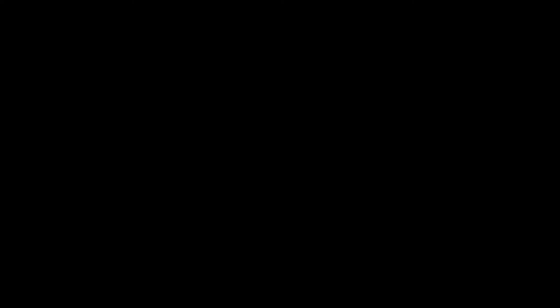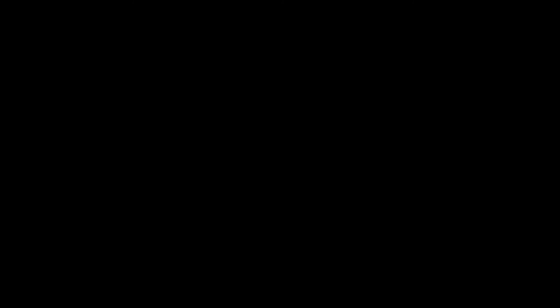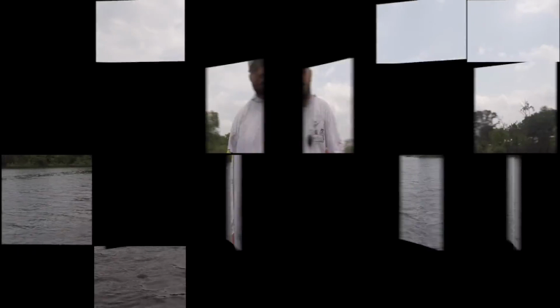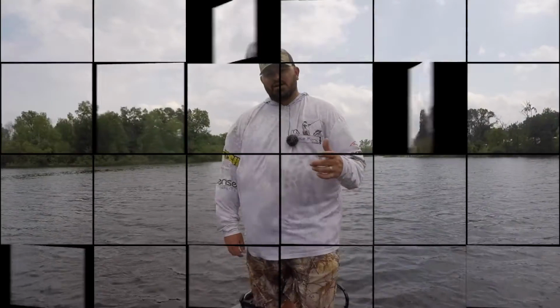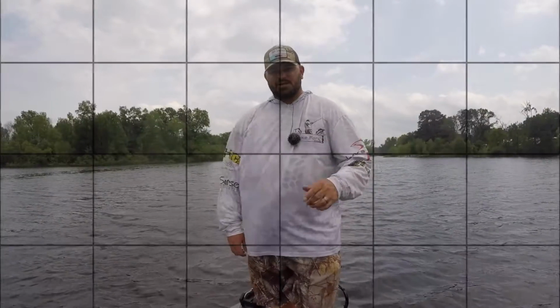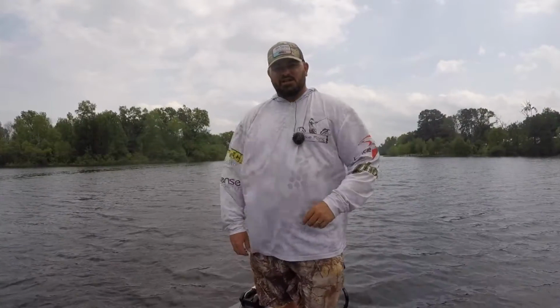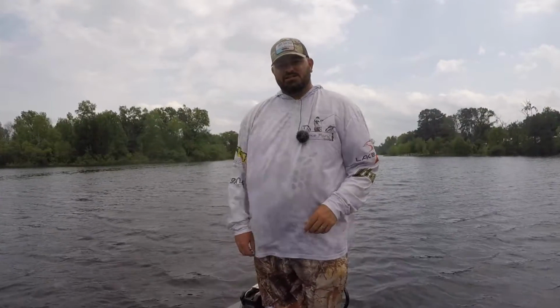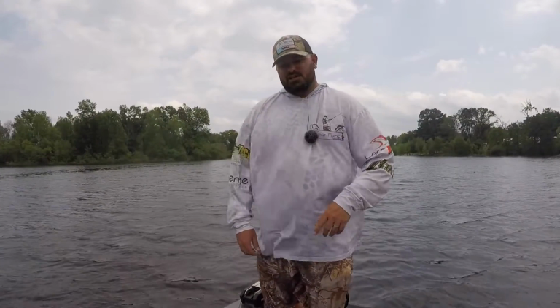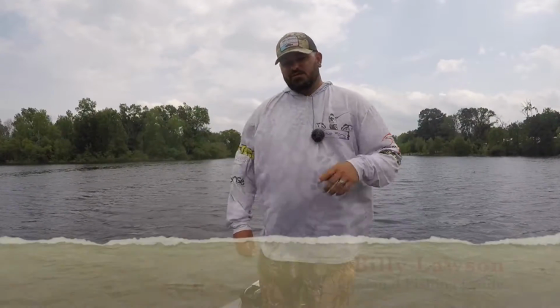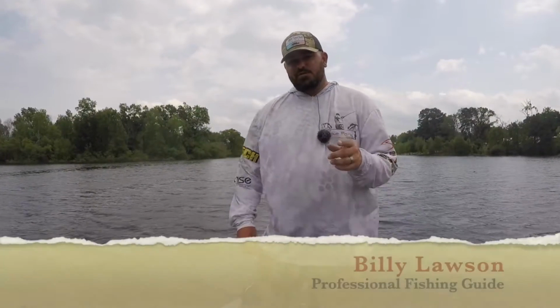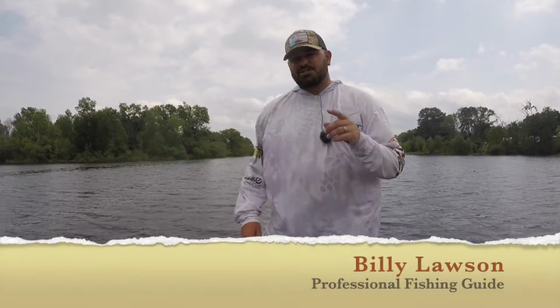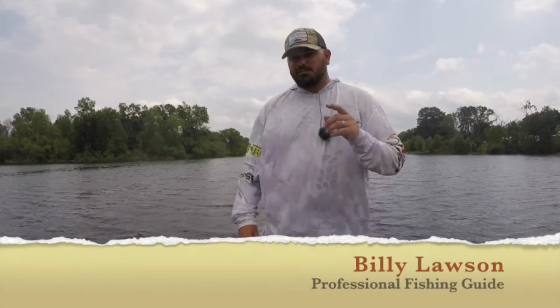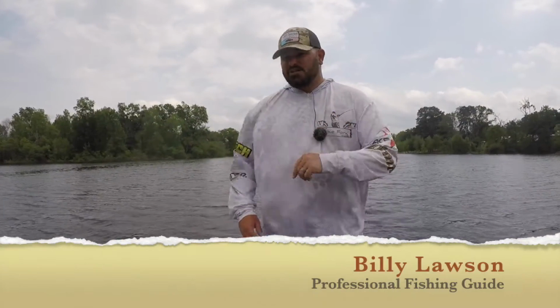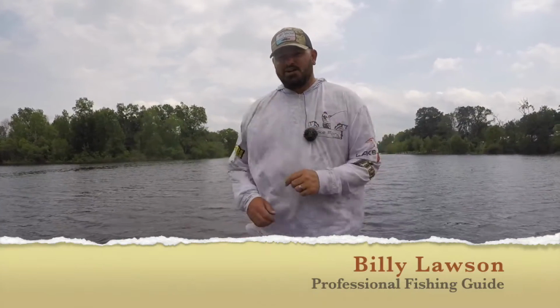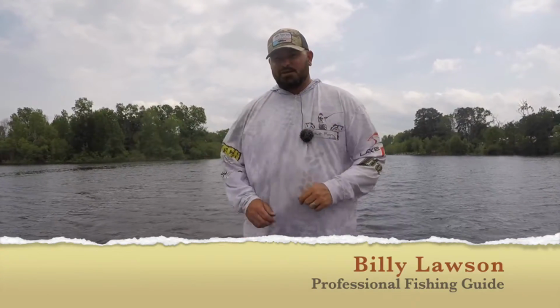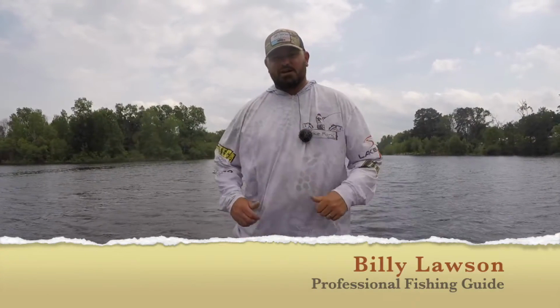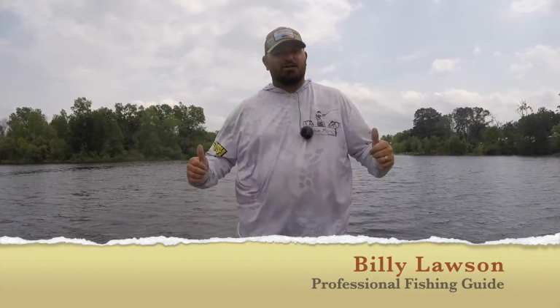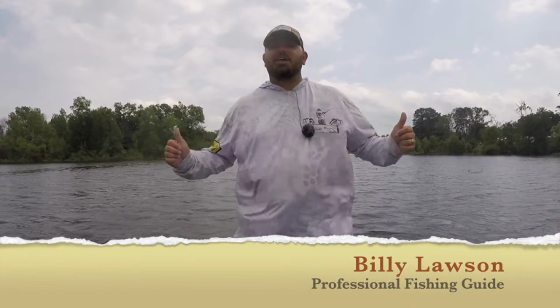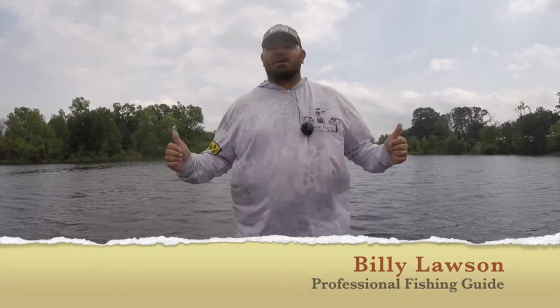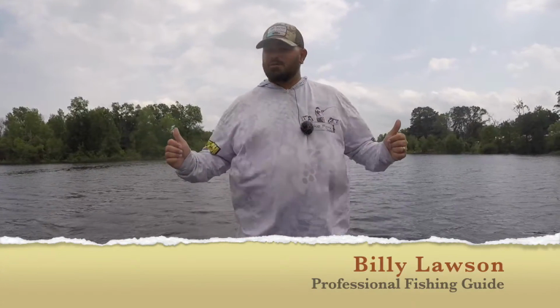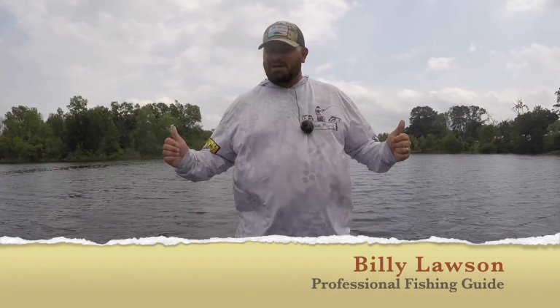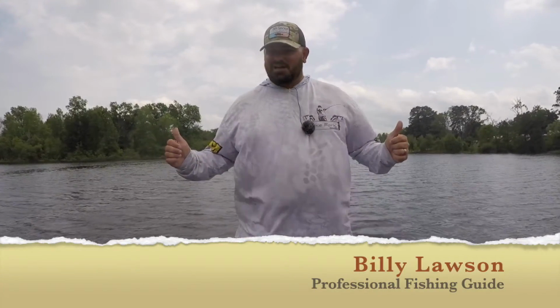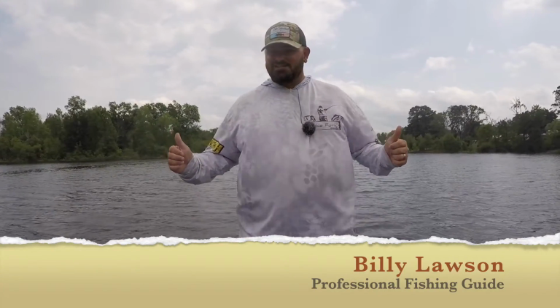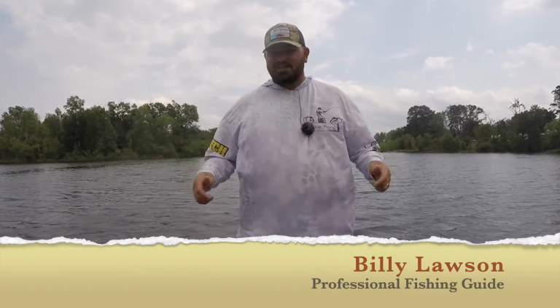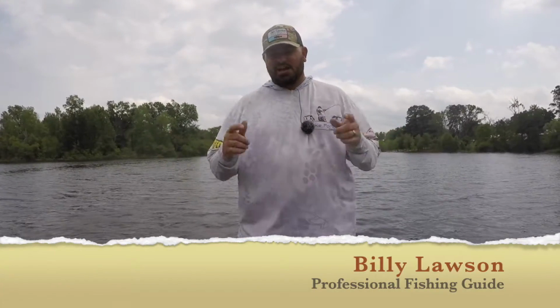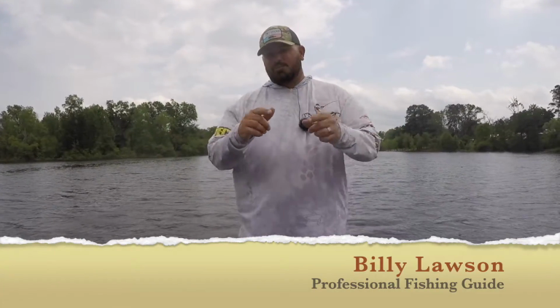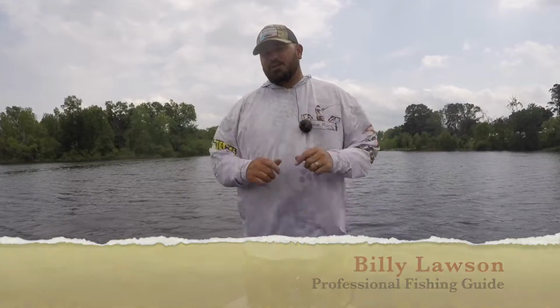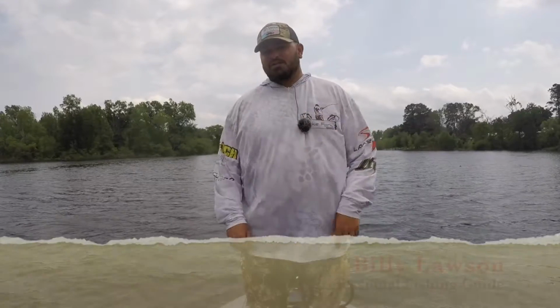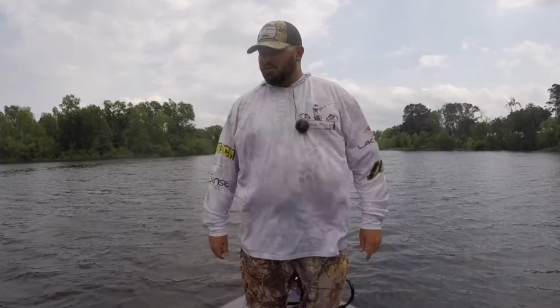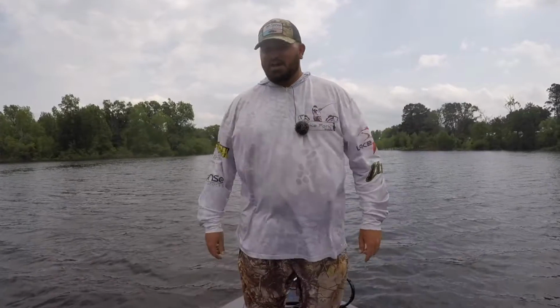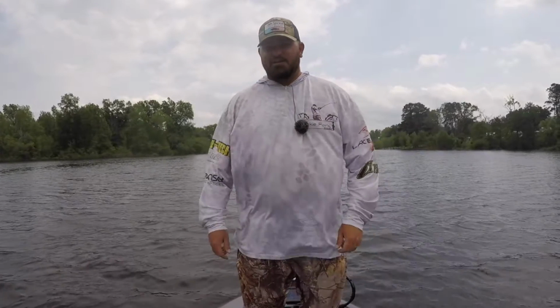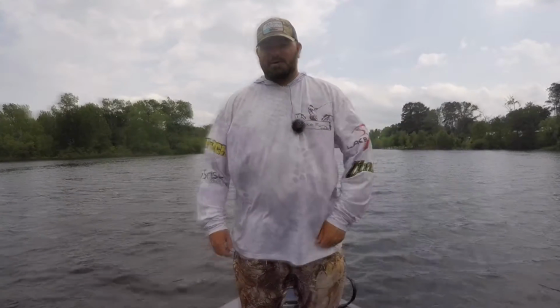Hey guys, my name is Billy Lawson and if you're fishing the big tournament out here on Lake O' the Pines, I got a product you gotta hear about.